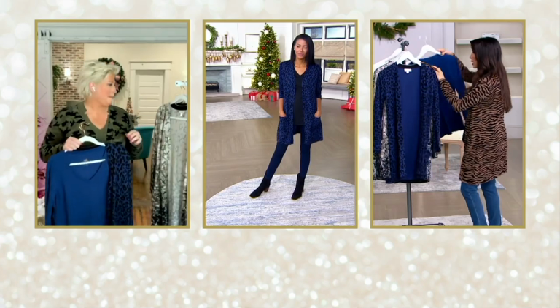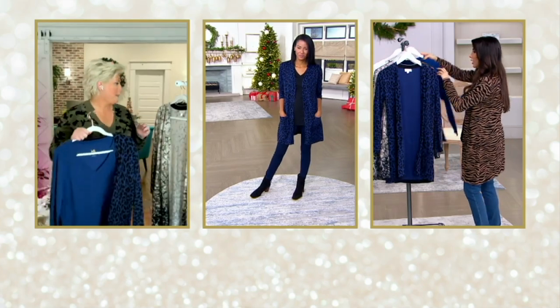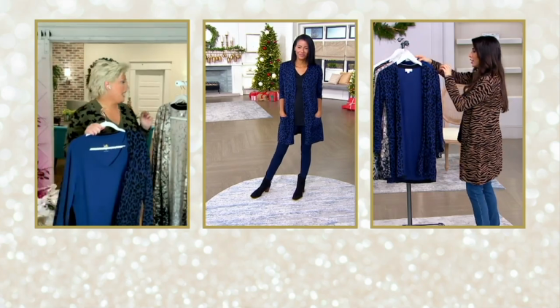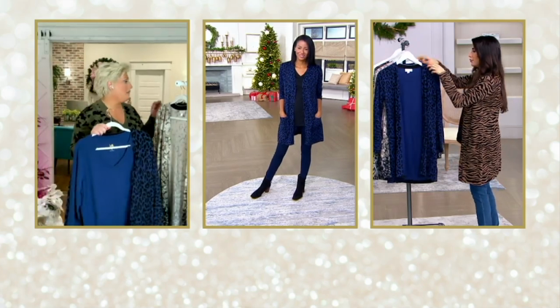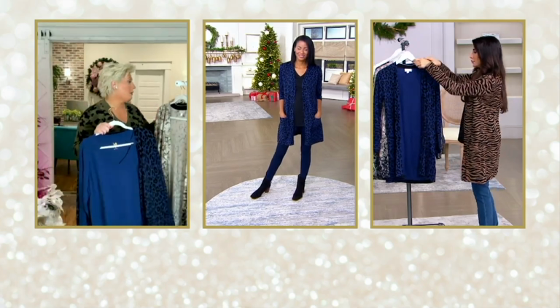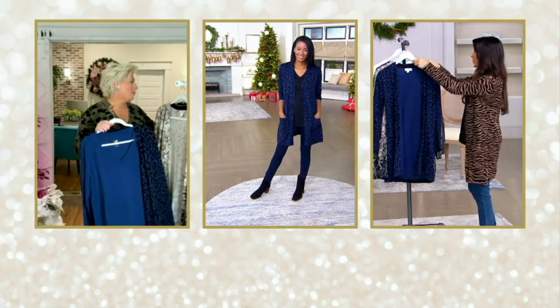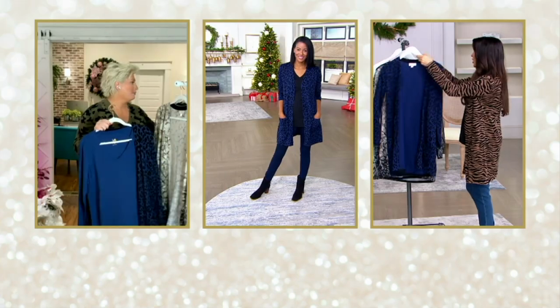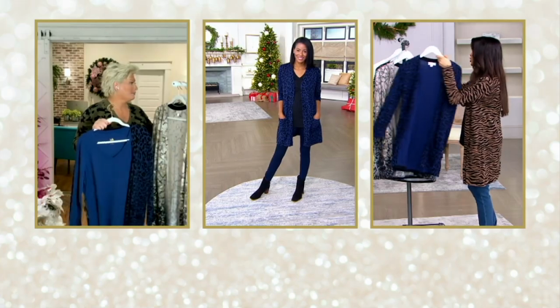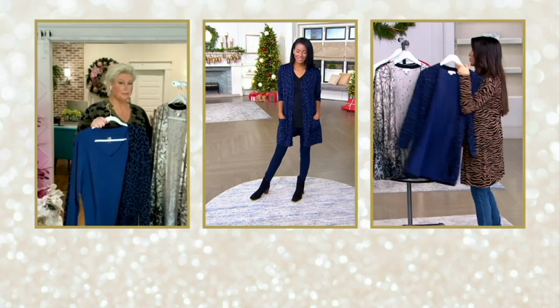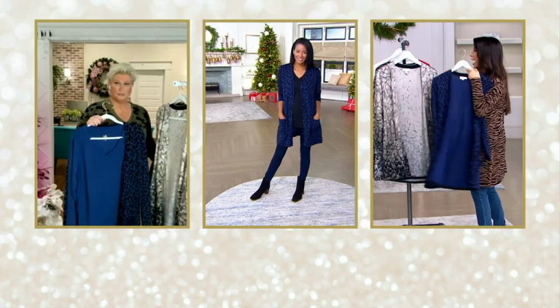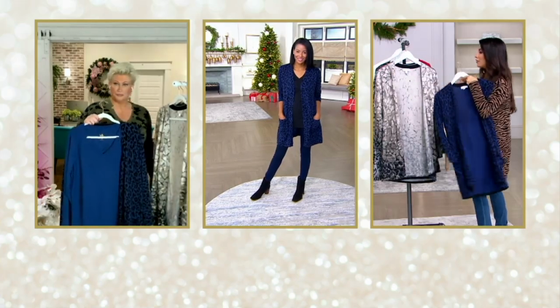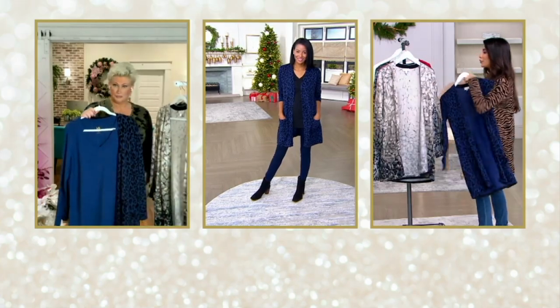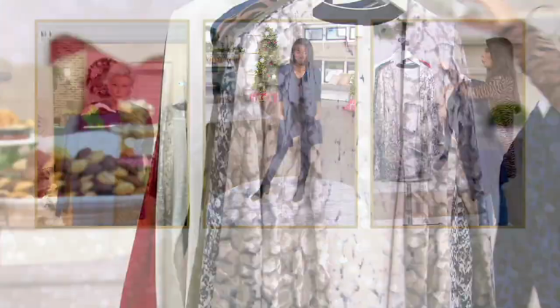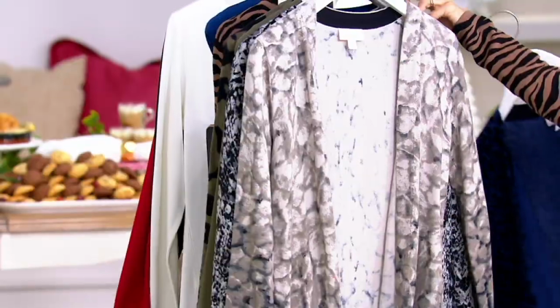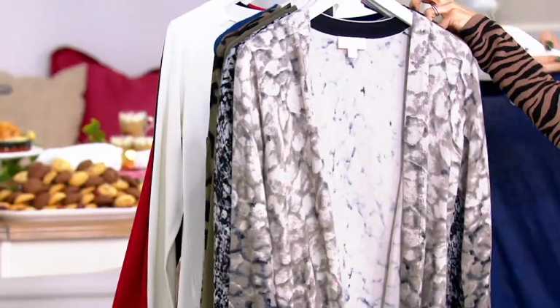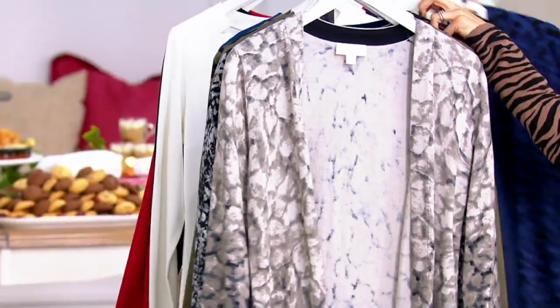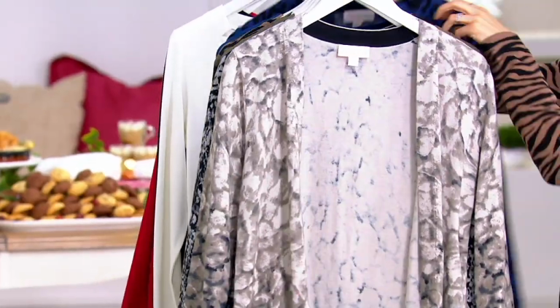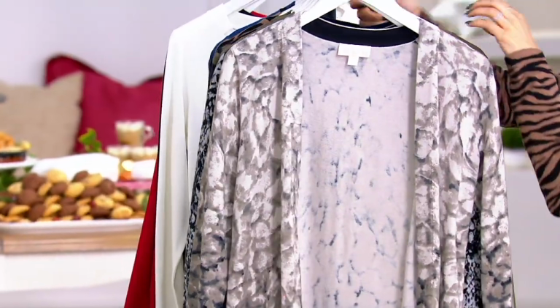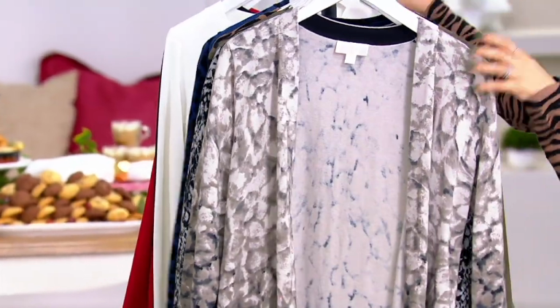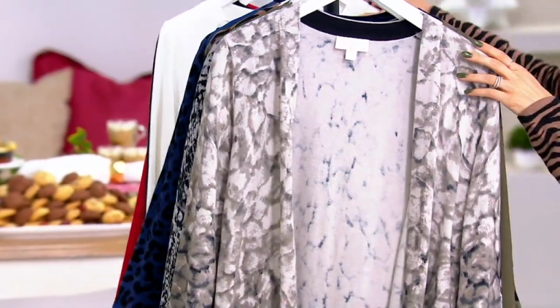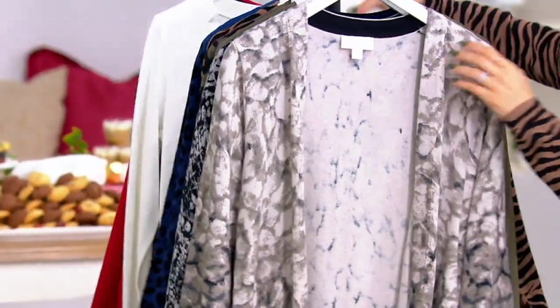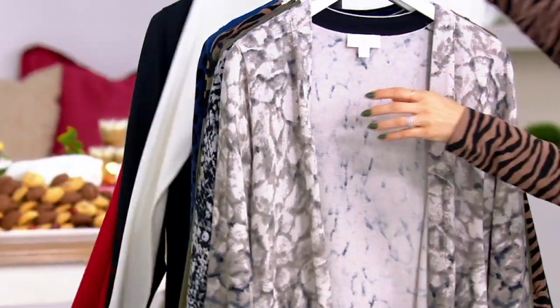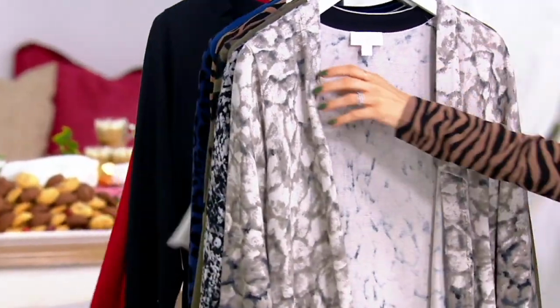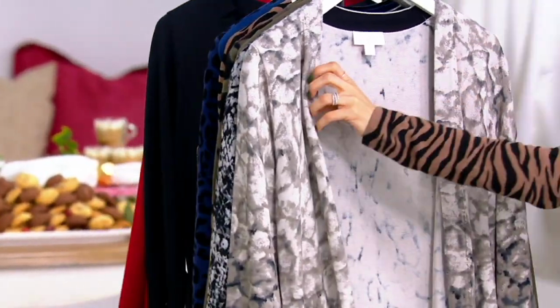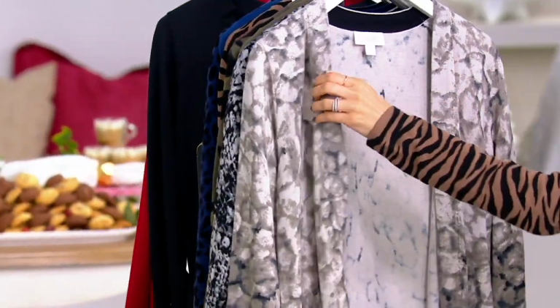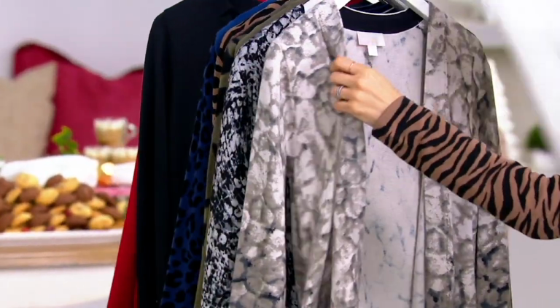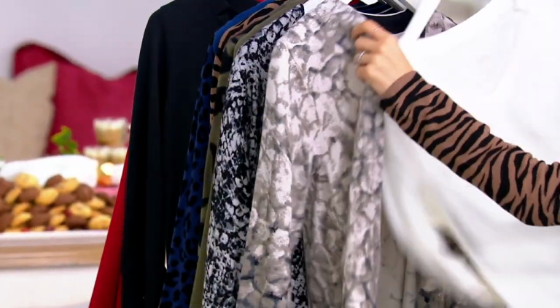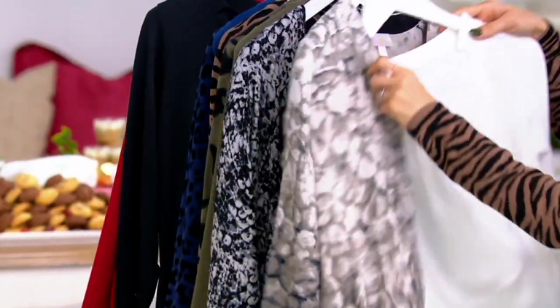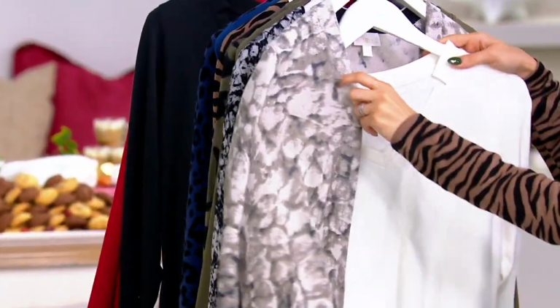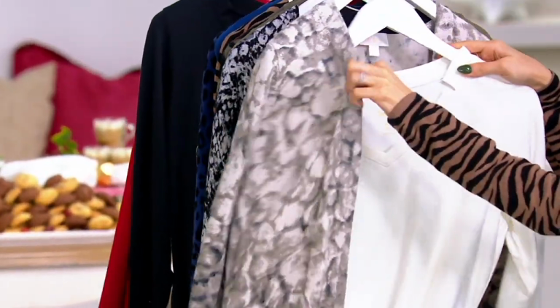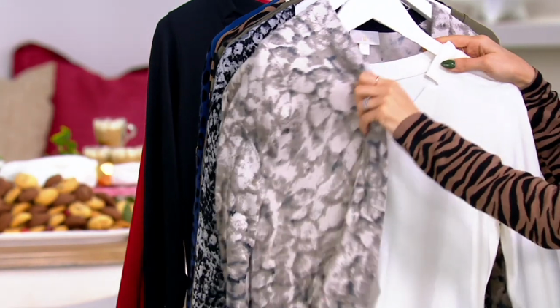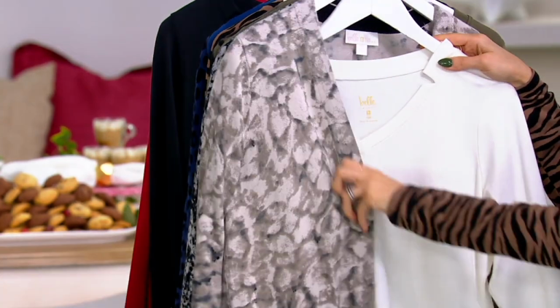Yeah, and comfortable. The giraffe — I'm obsessed with this. This is a rich Christmas — do the cream. This is definitely a rich Christmas with the giraffe over that beautiful cream. Stunning. Ivory. Money. Stunning.